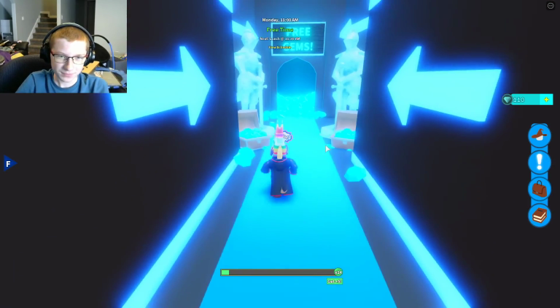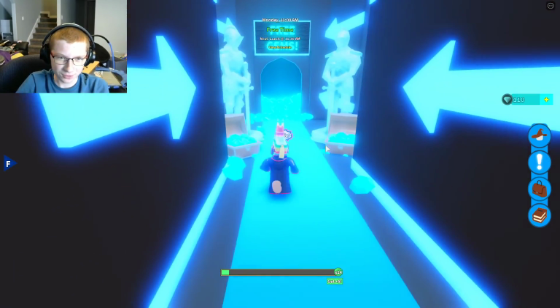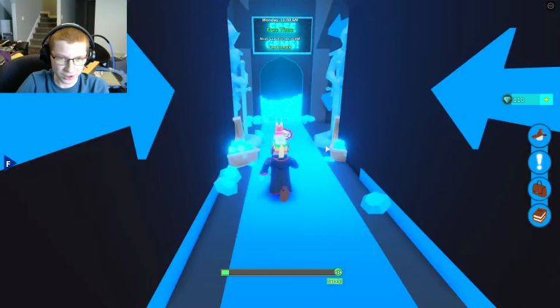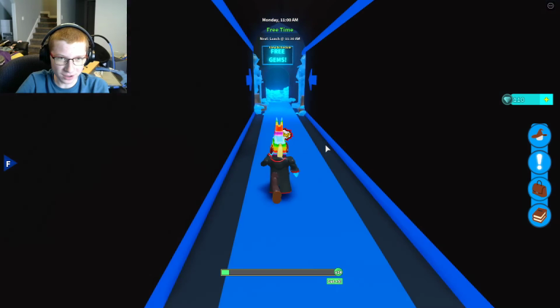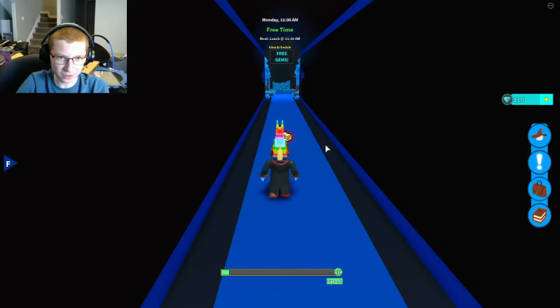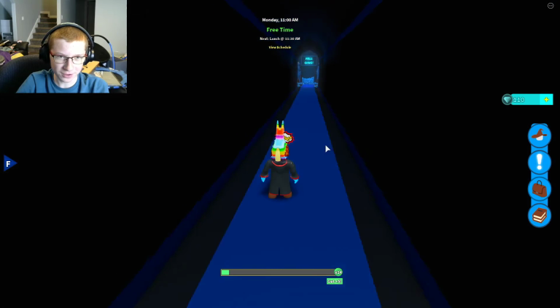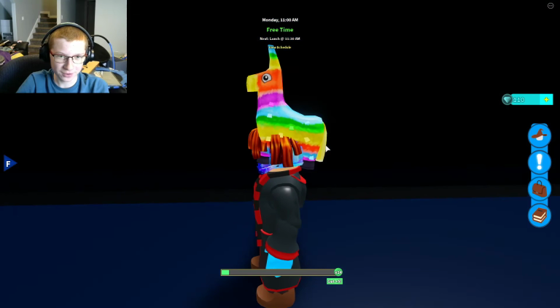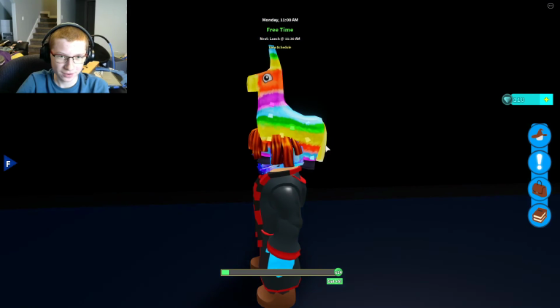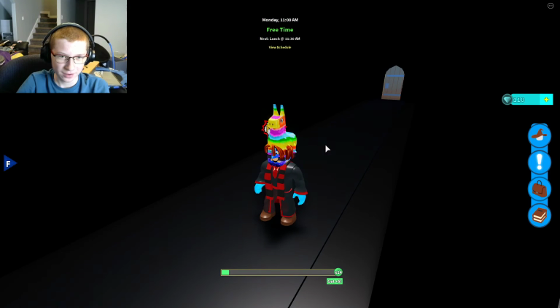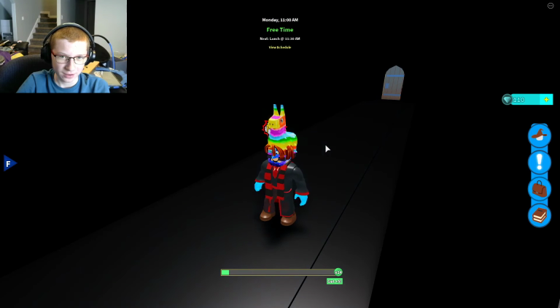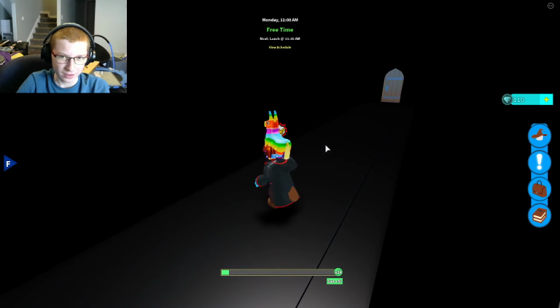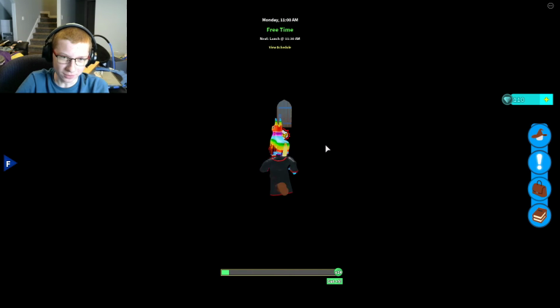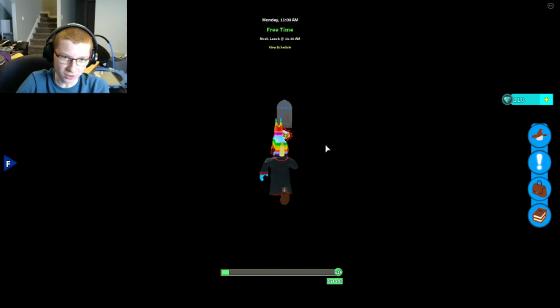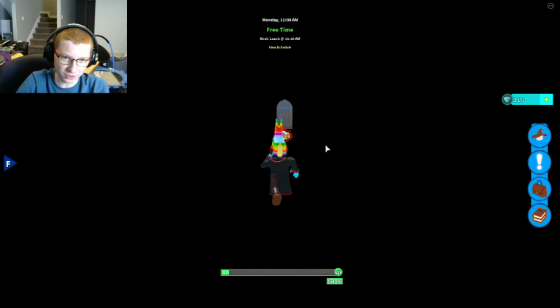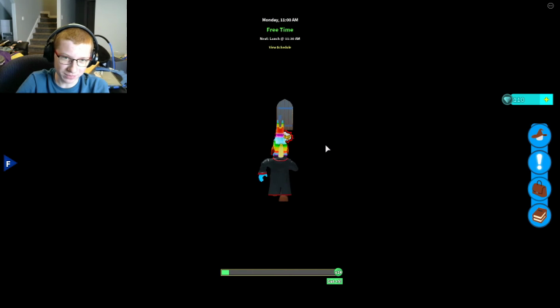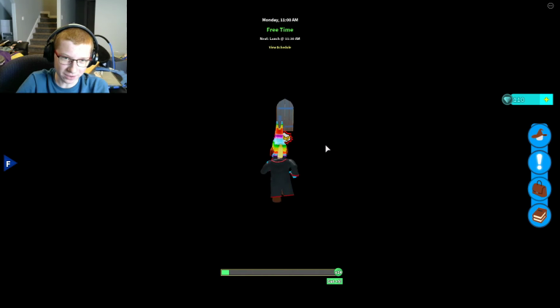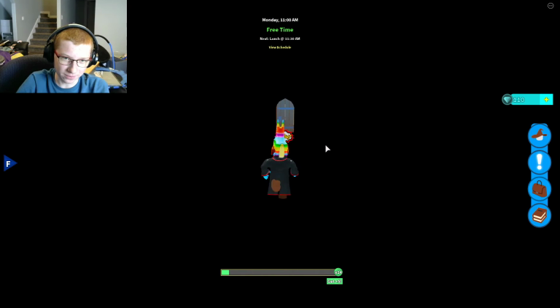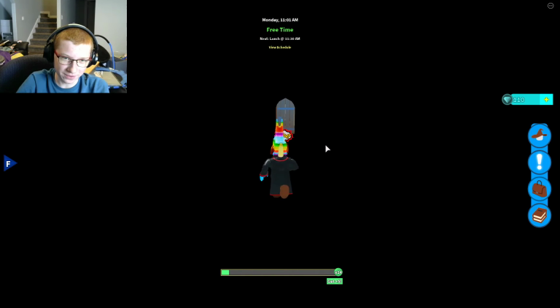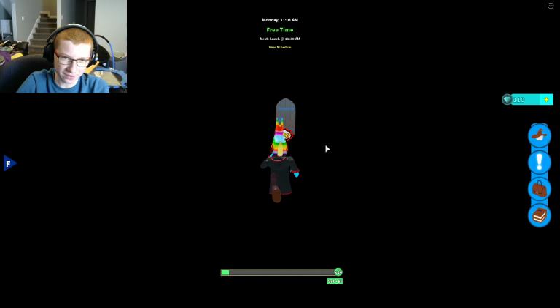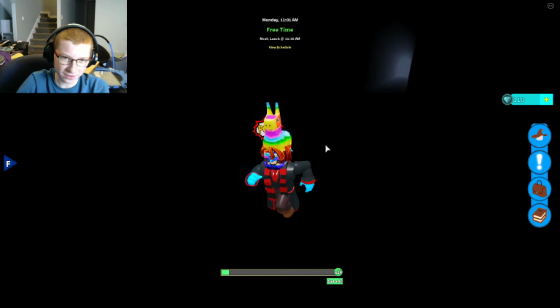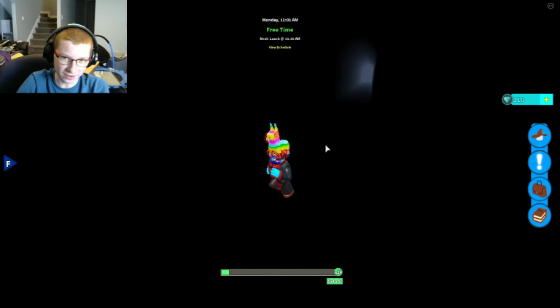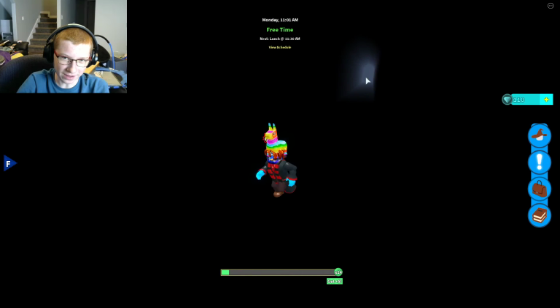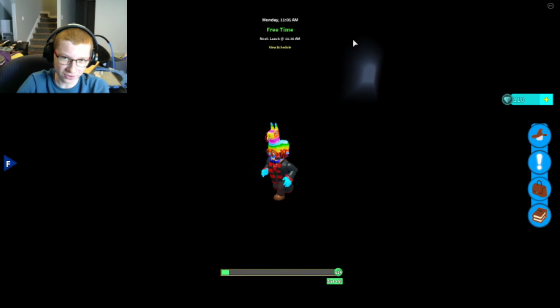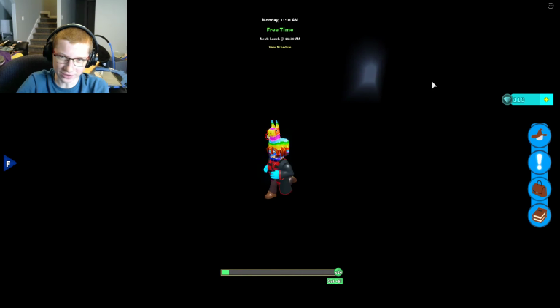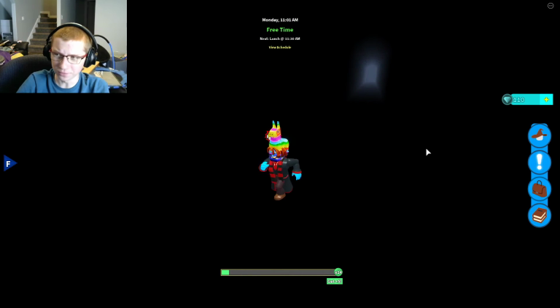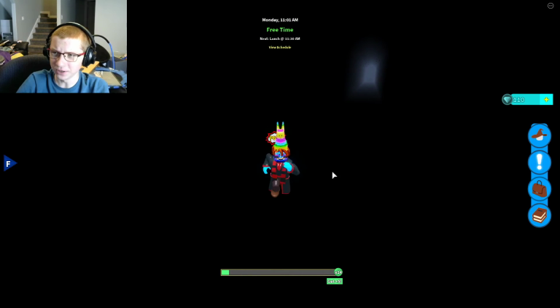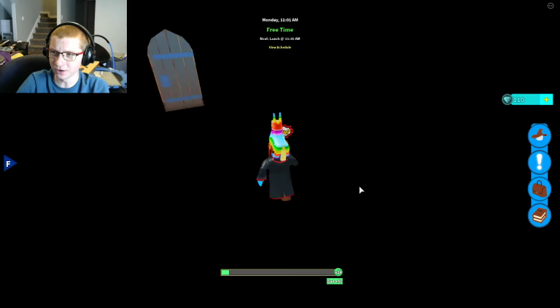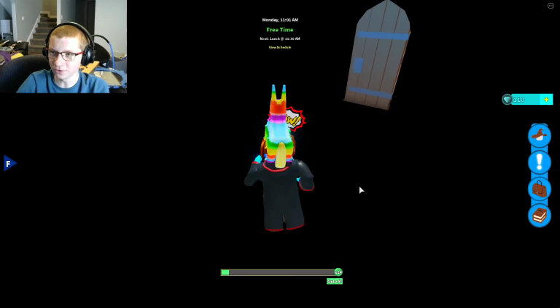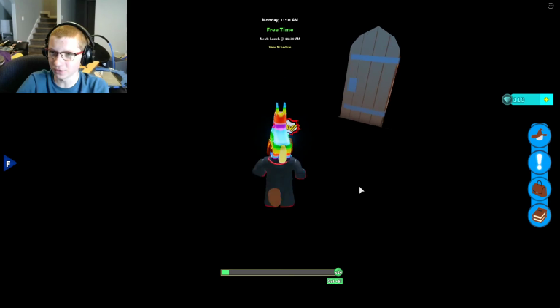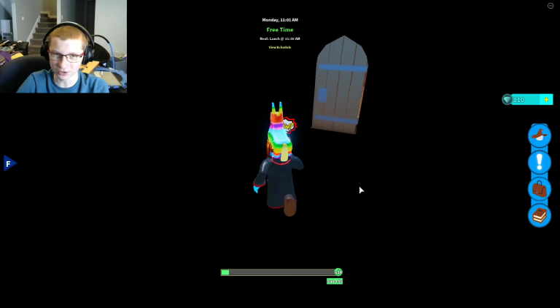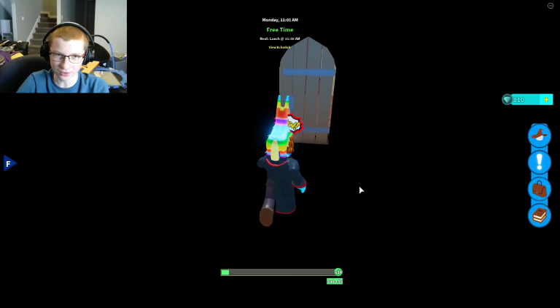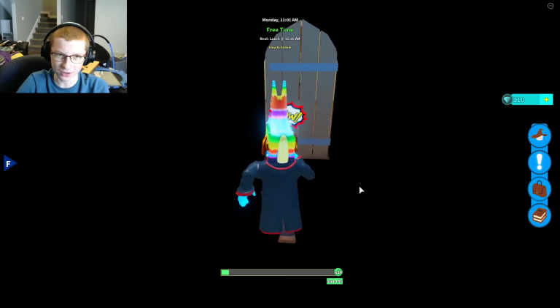If you did it correctly, you should become super bright and it will teleport you here where it says Free Gems. Try to walk over there and you get launched backwards — that's just like an infinite tunnel, as far as I understand.